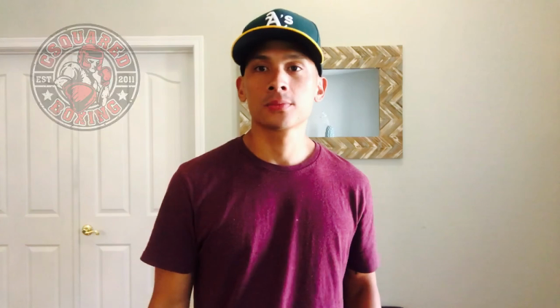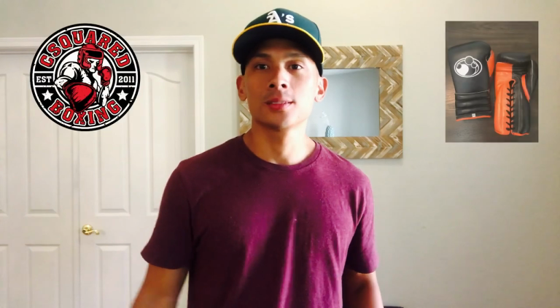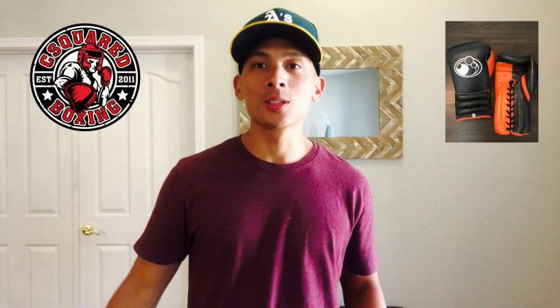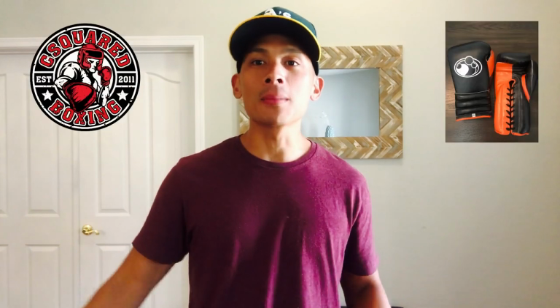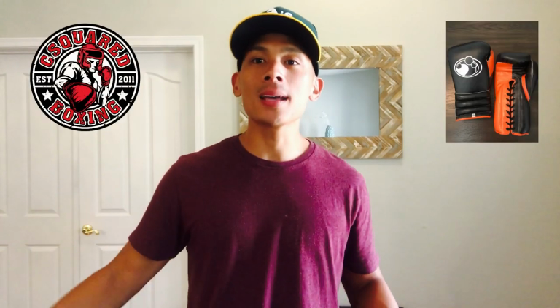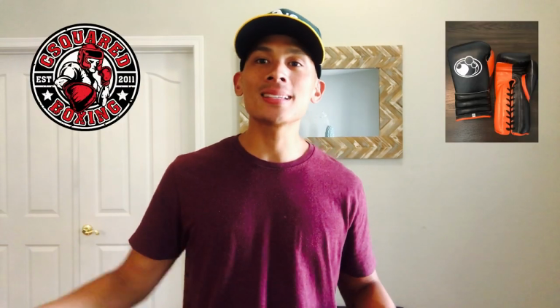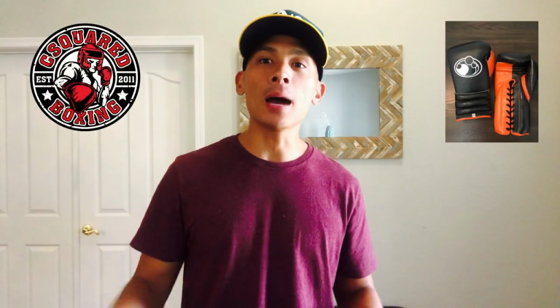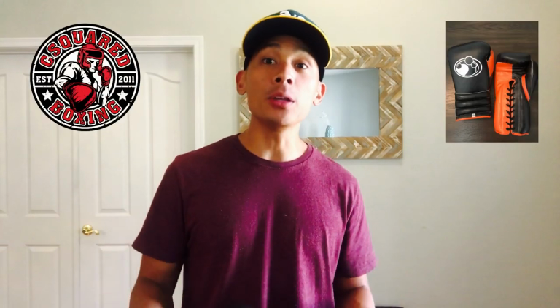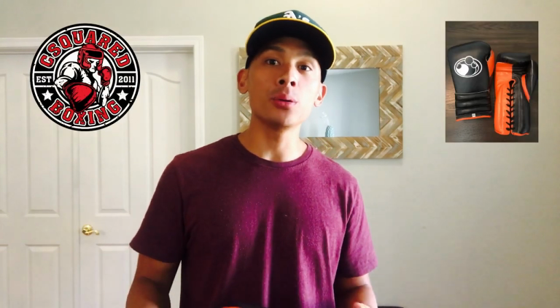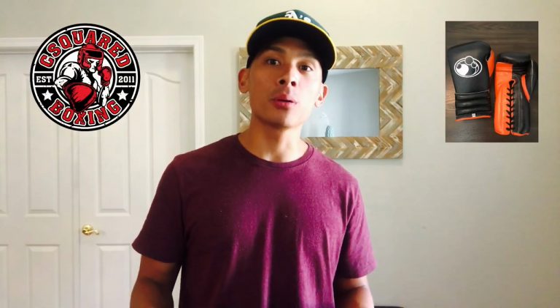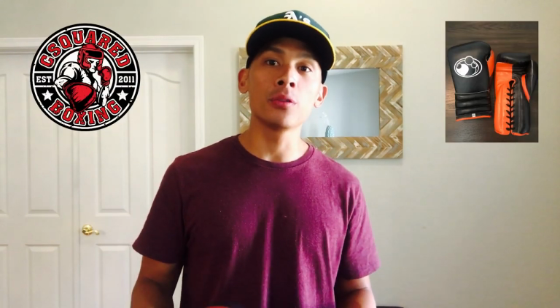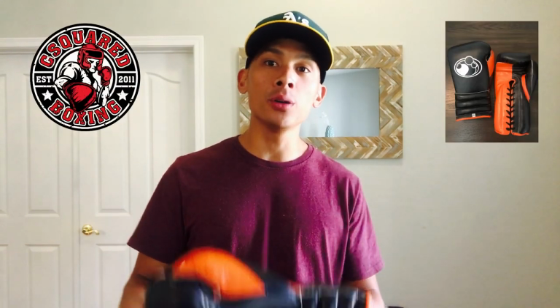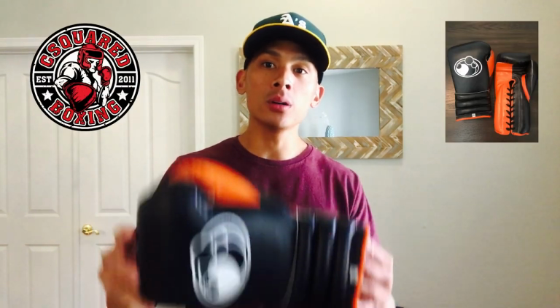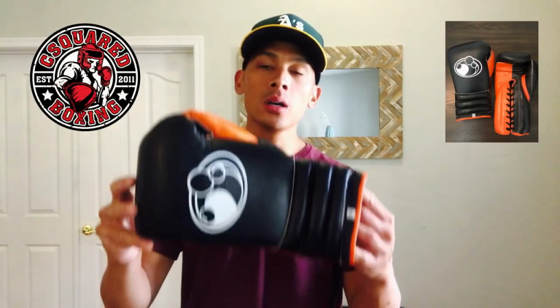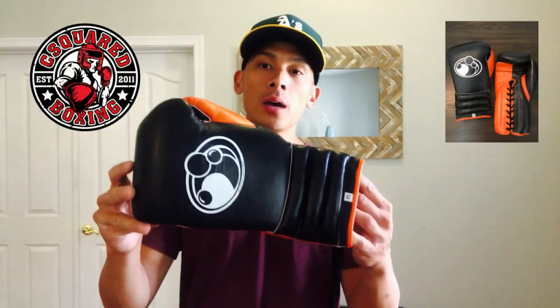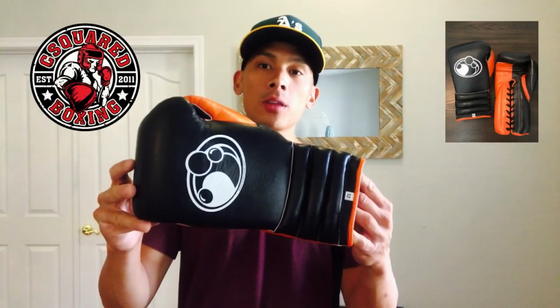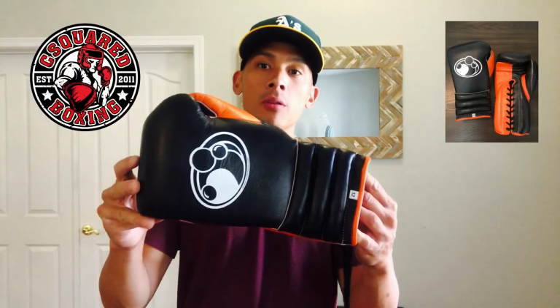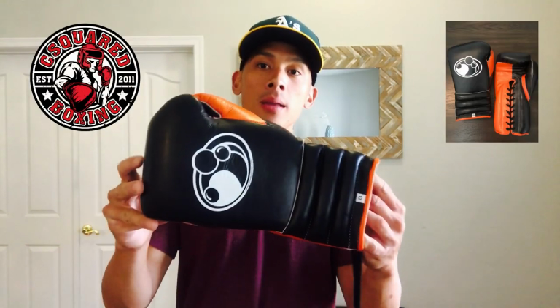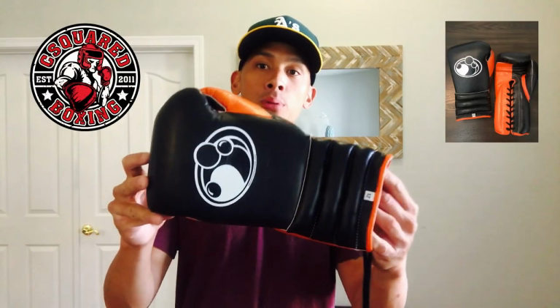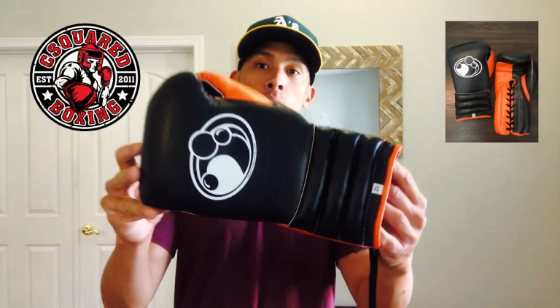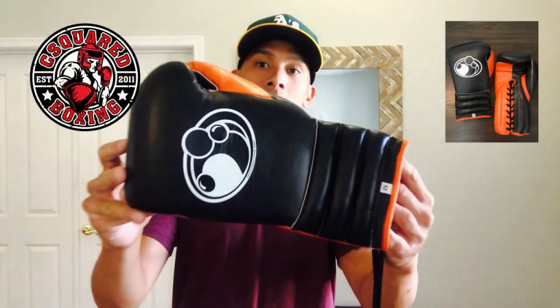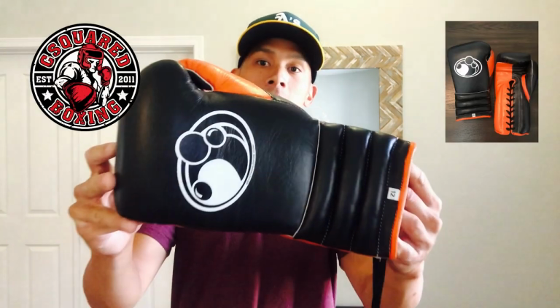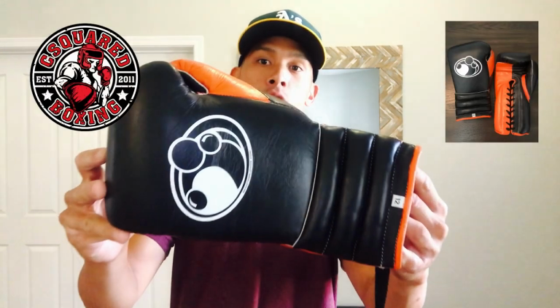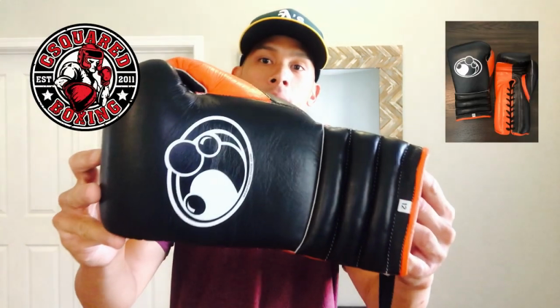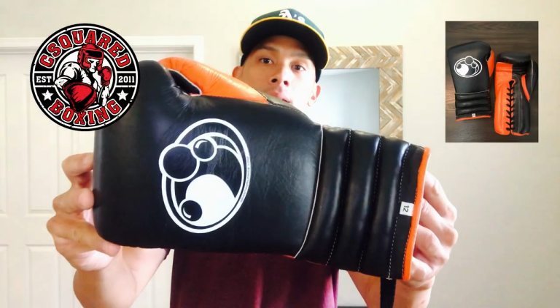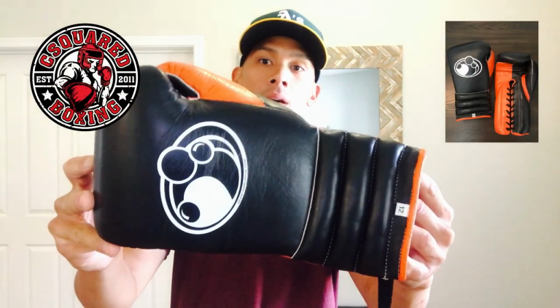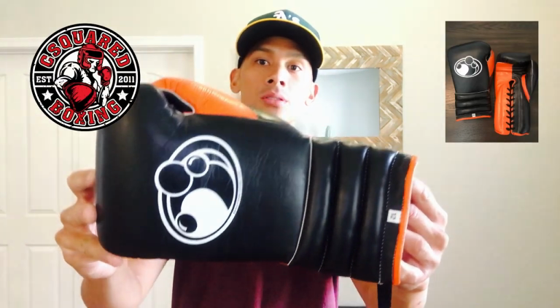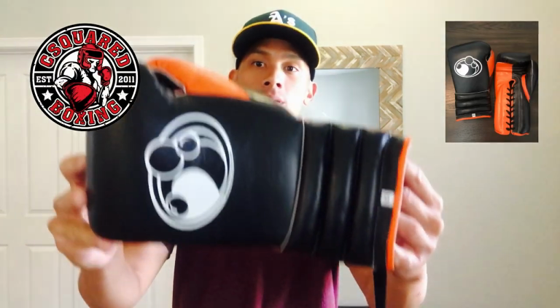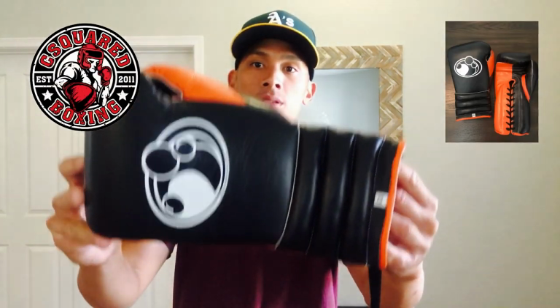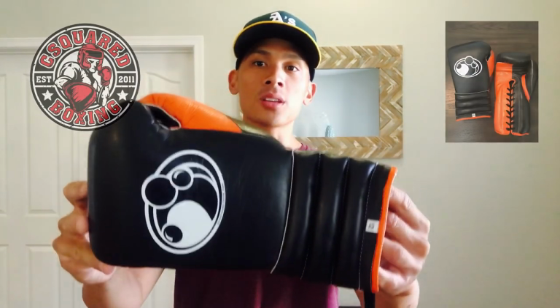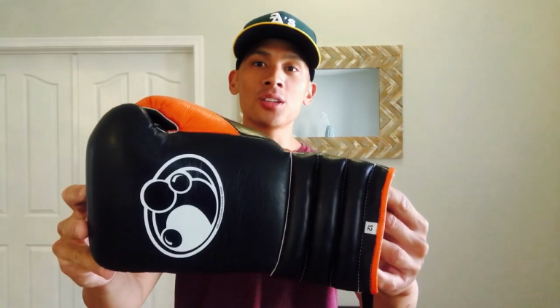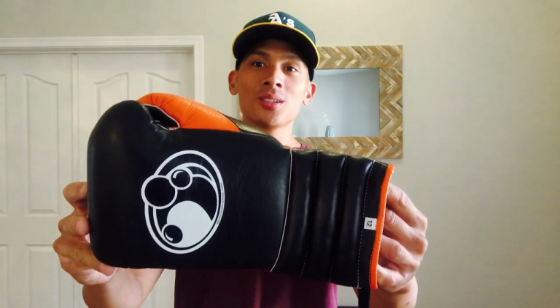What's up guys, today I'll be doing a review of the Grant Pro Lace-Up Training Gloves, so stay tuned.